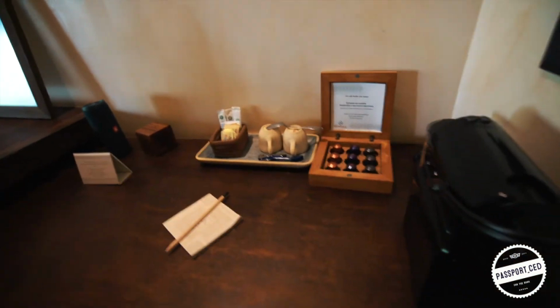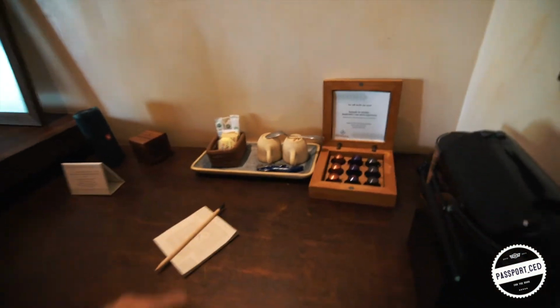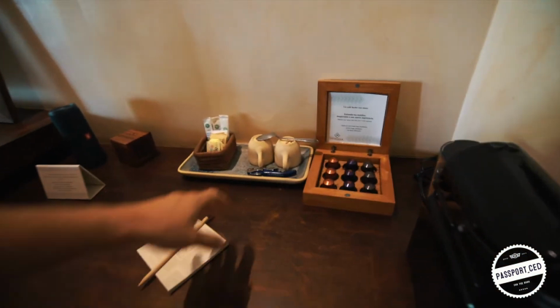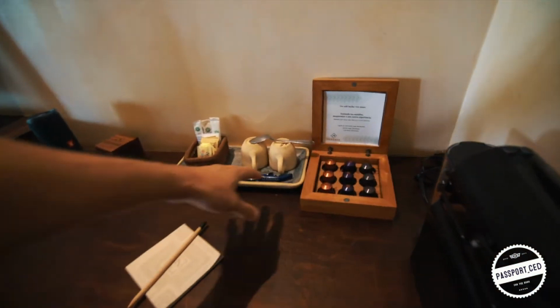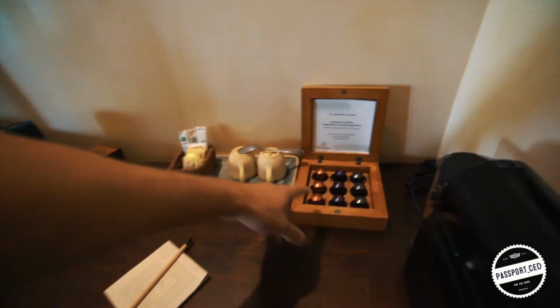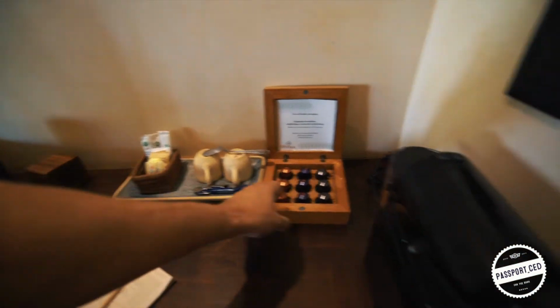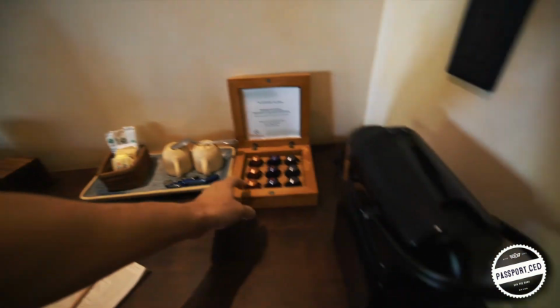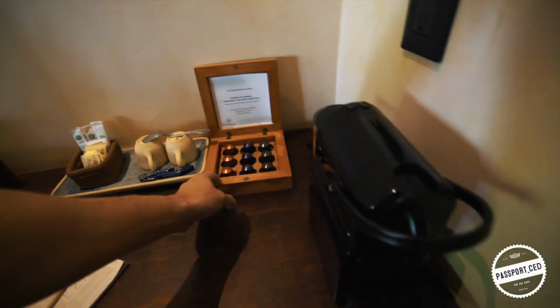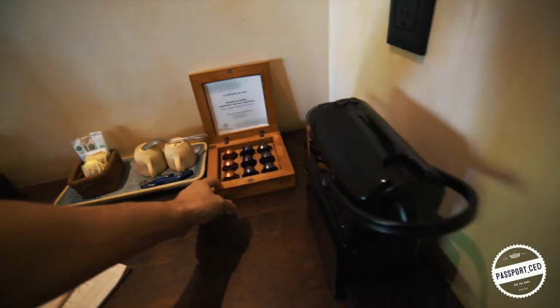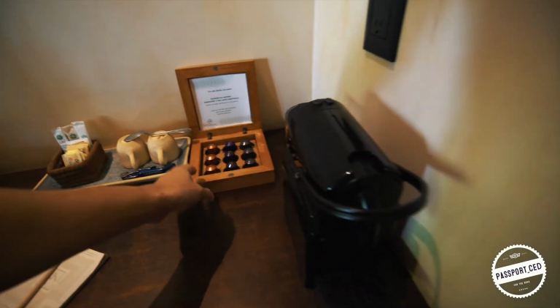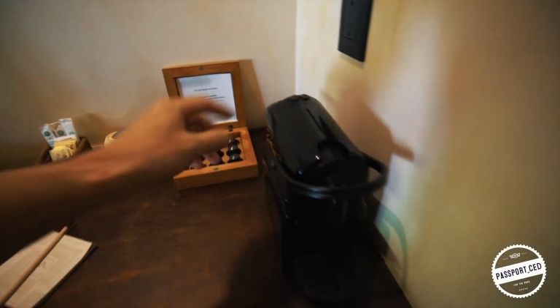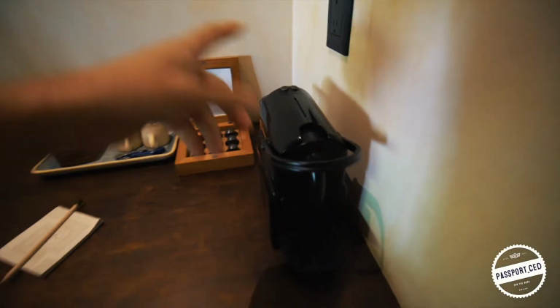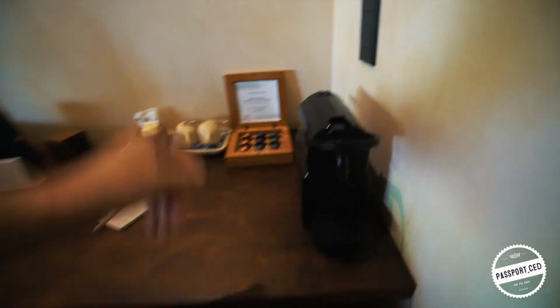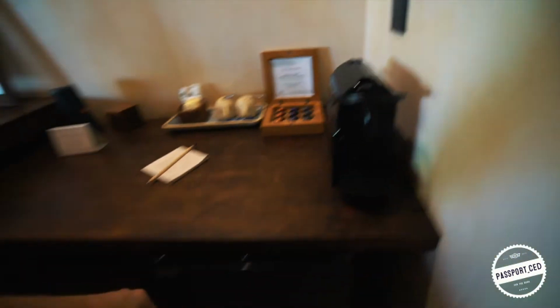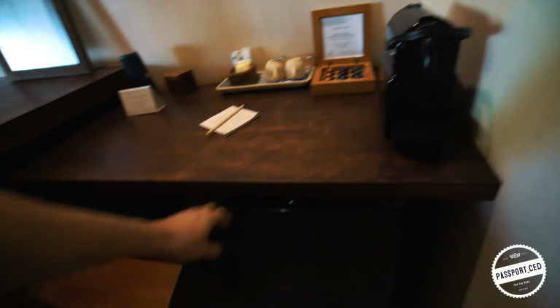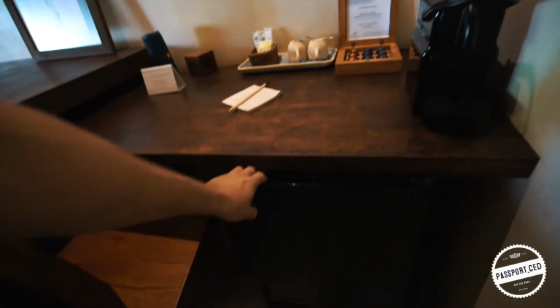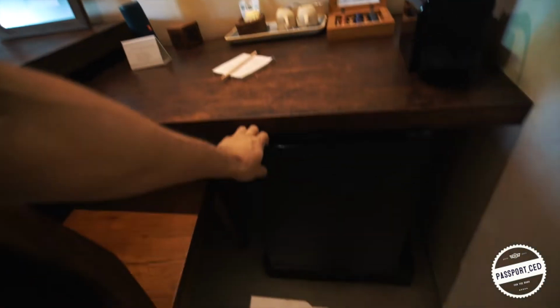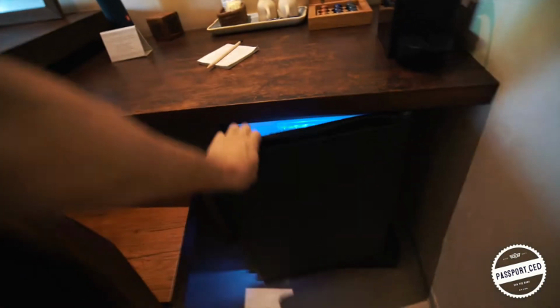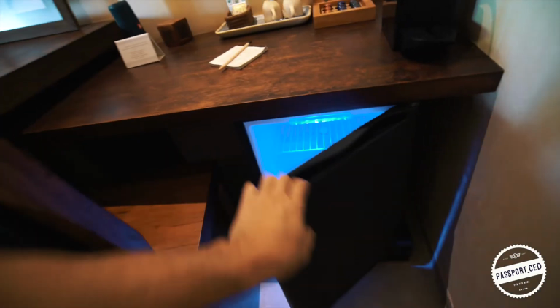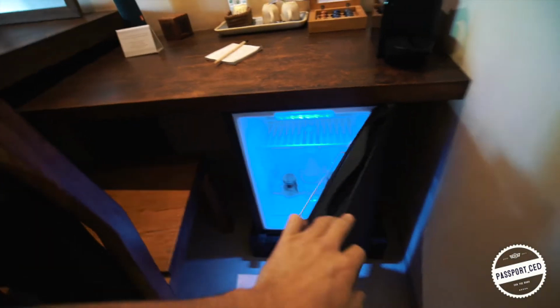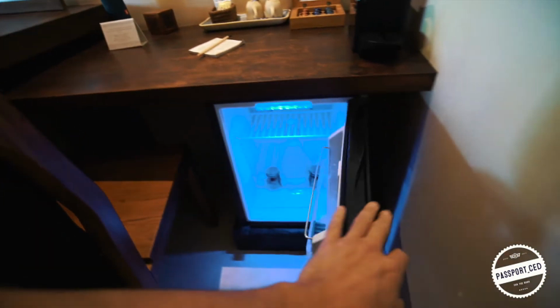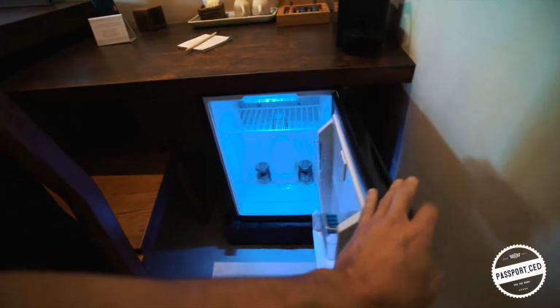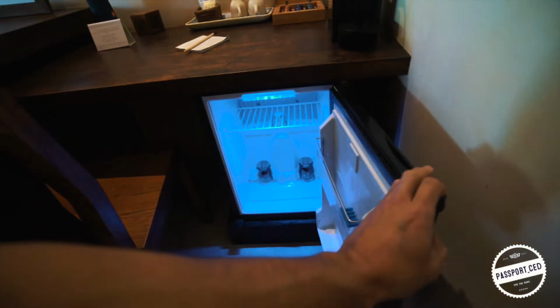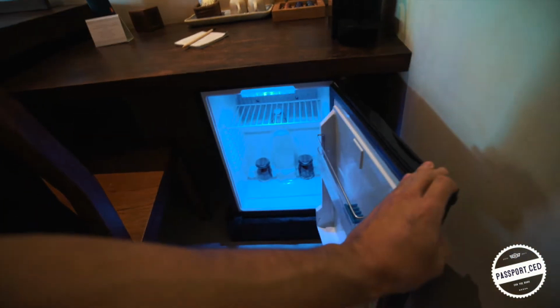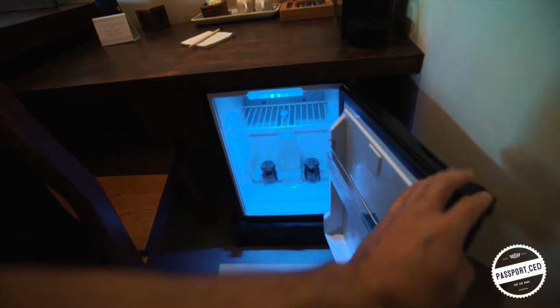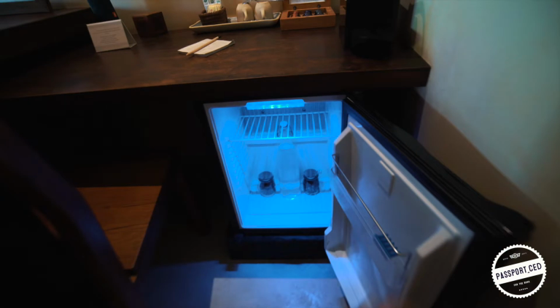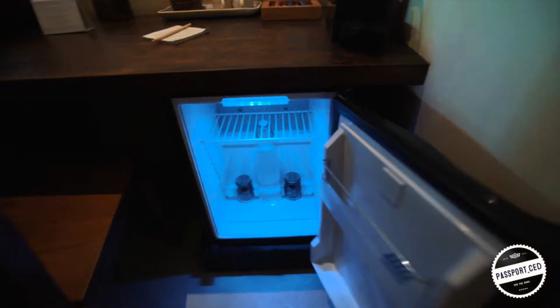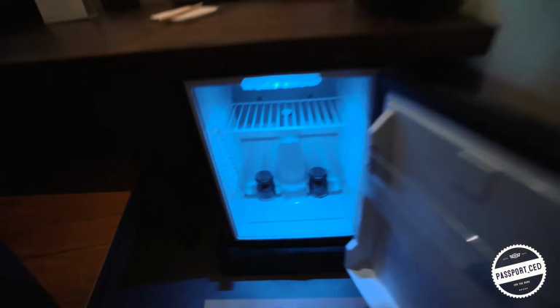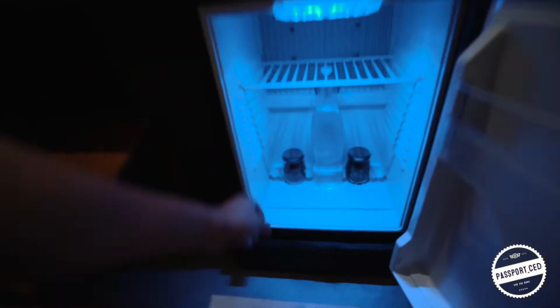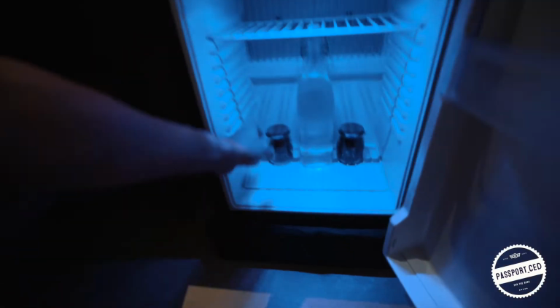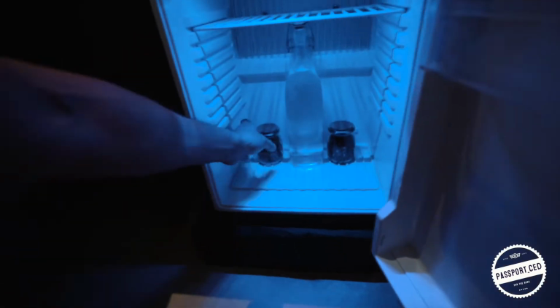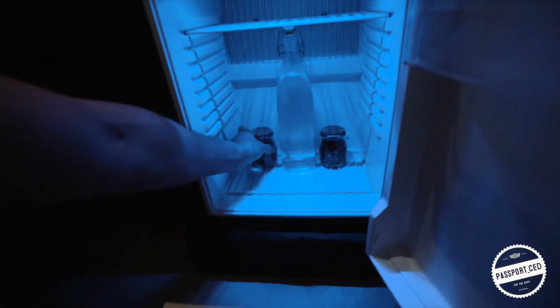Comes with a bottle opener, coffee machine. You get your little fridge with water.